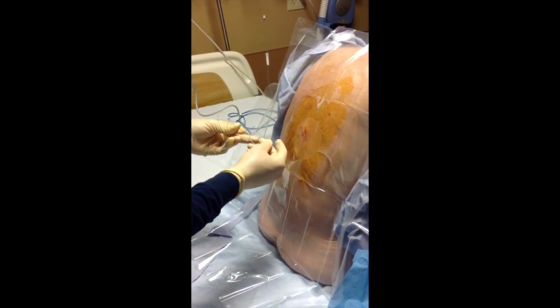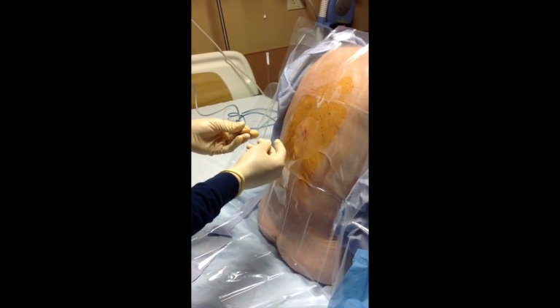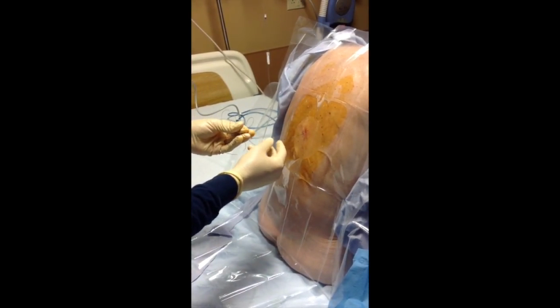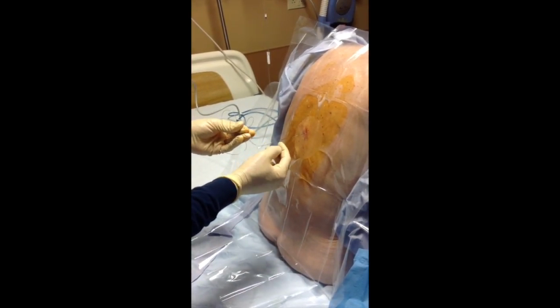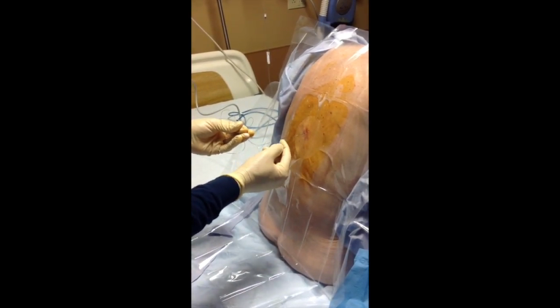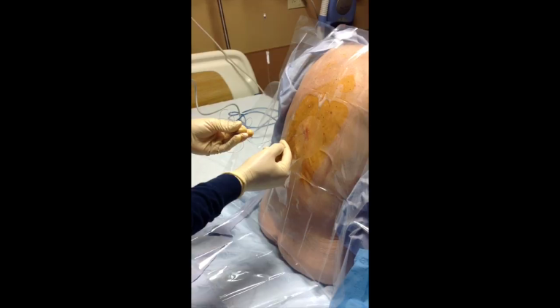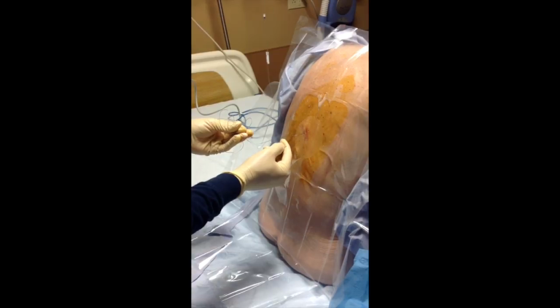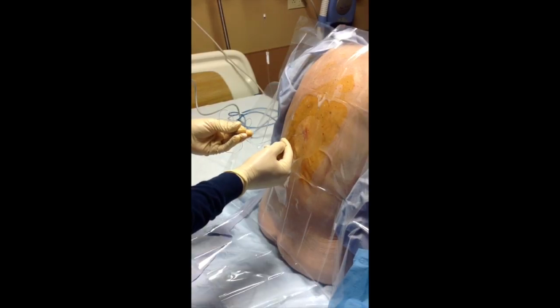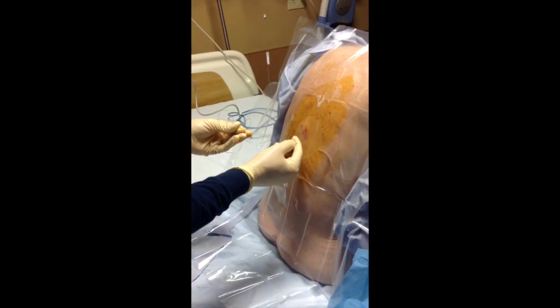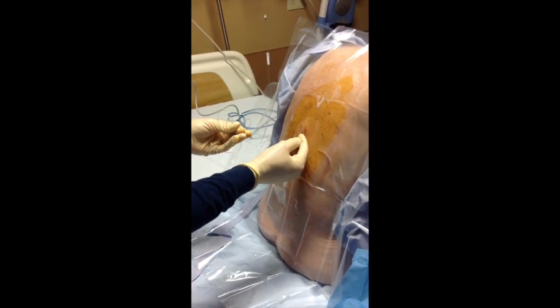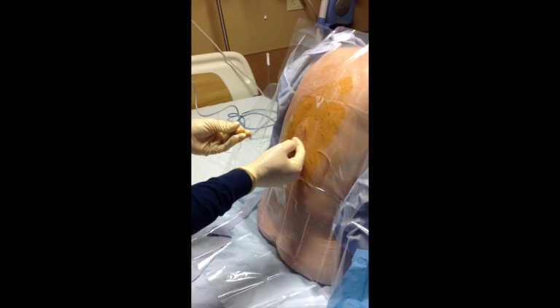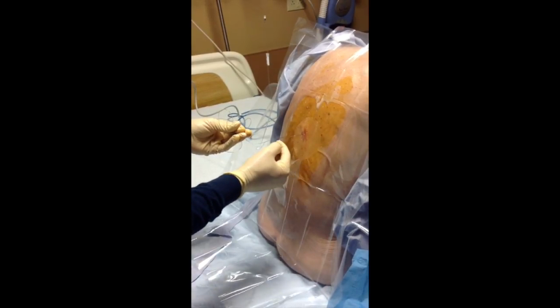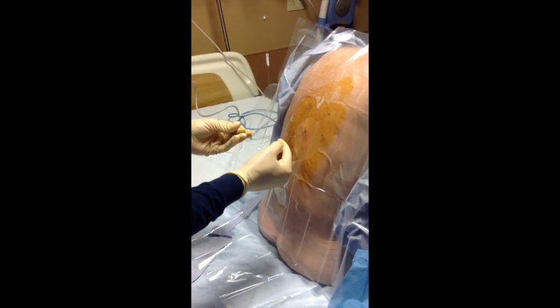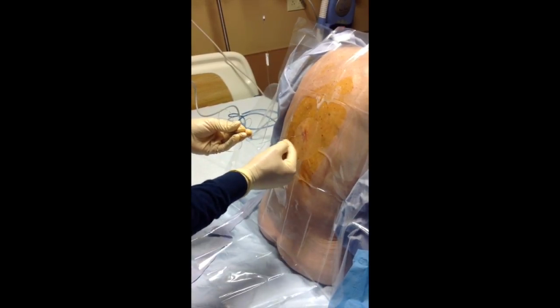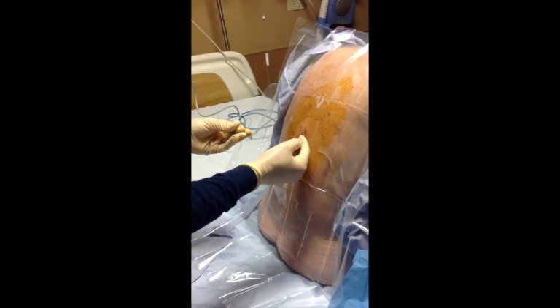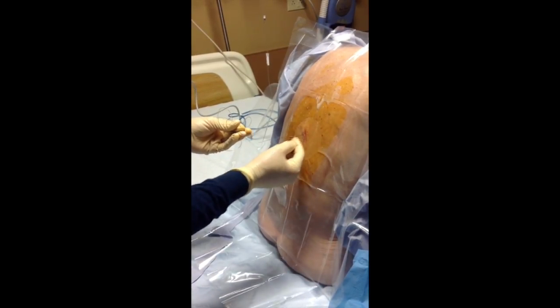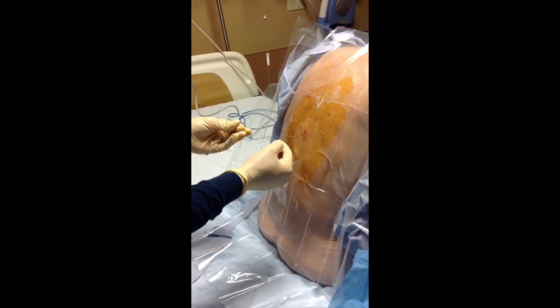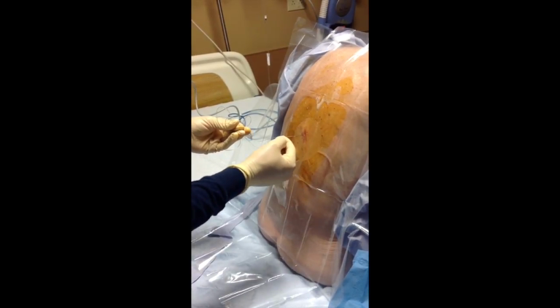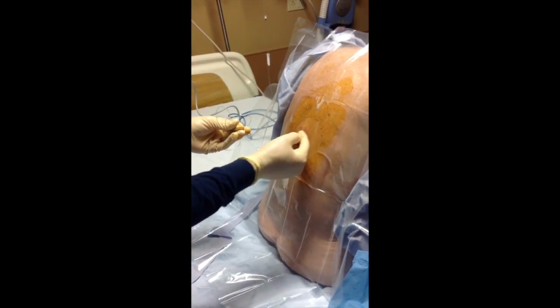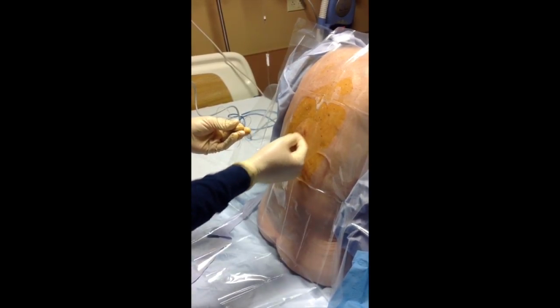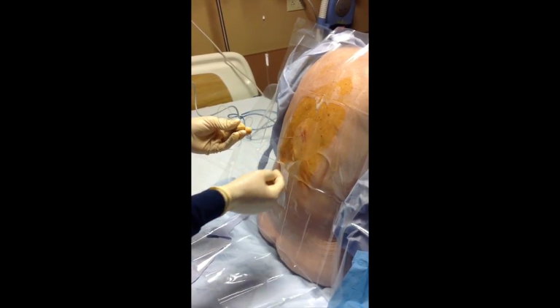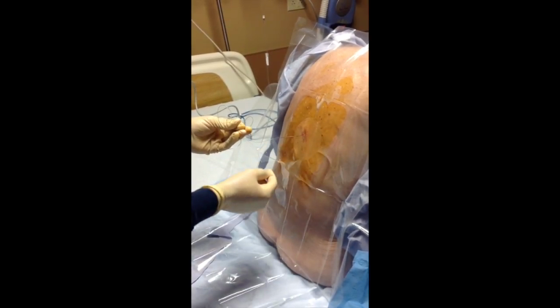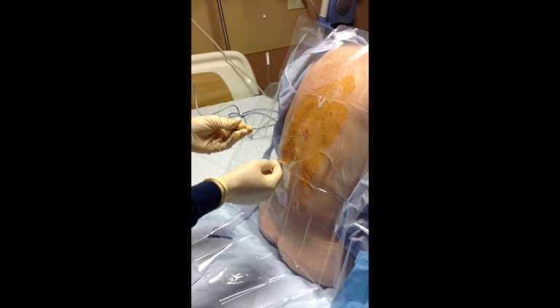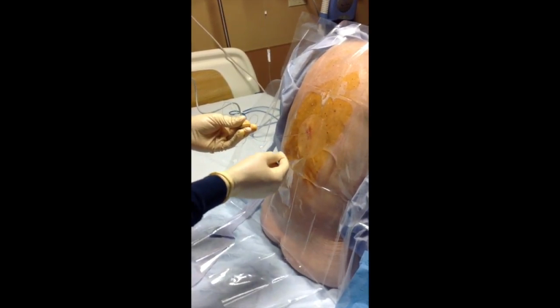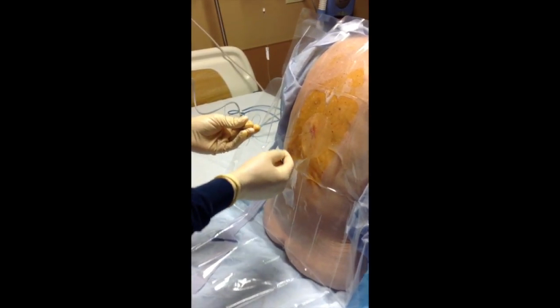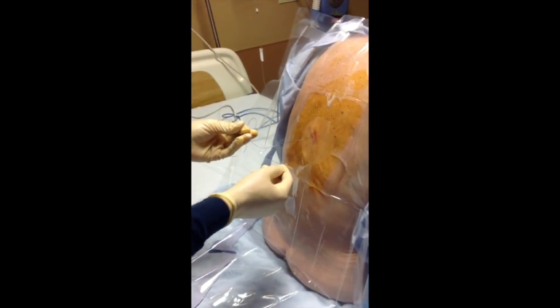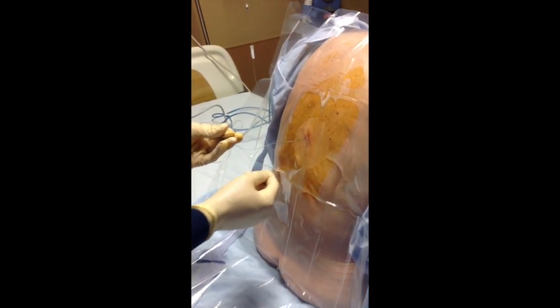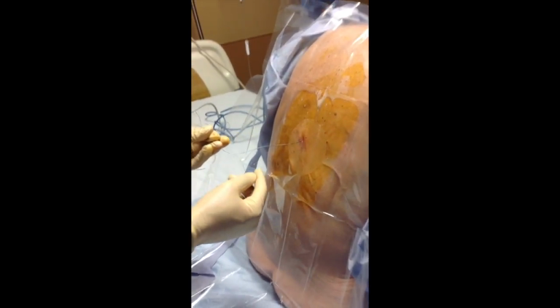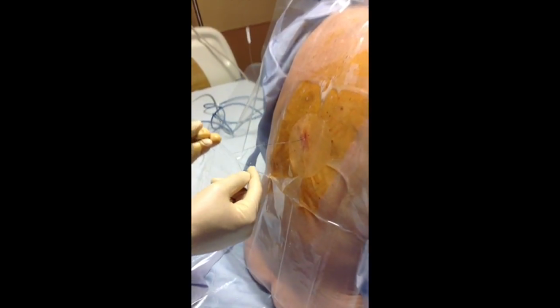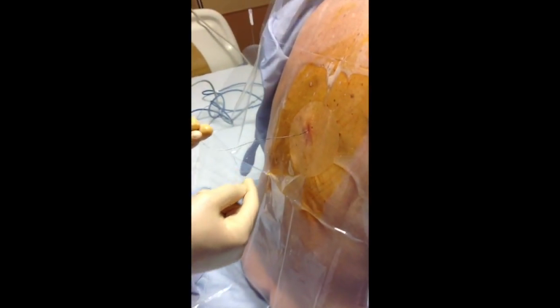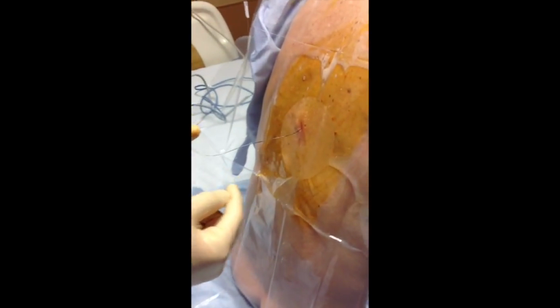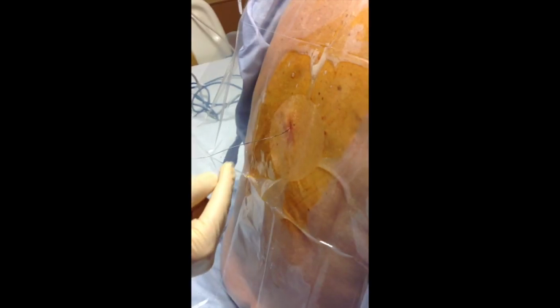Do you want to see the marks on these epidurals? I don't know if that's something you want to put in your education. Yep. I don't know if you can see those.